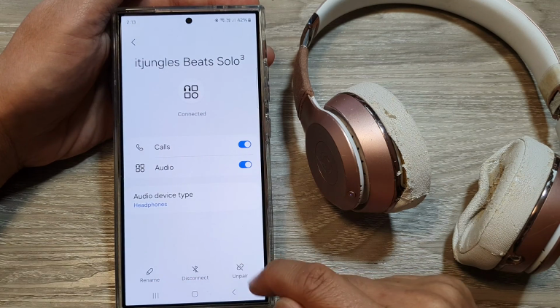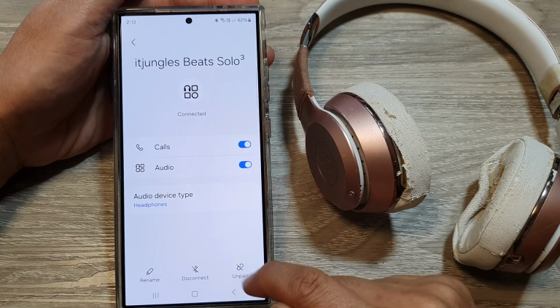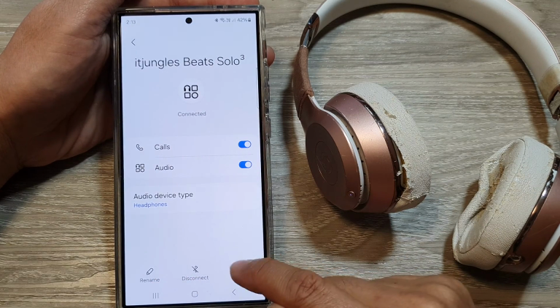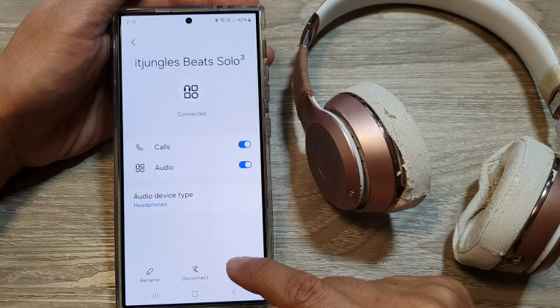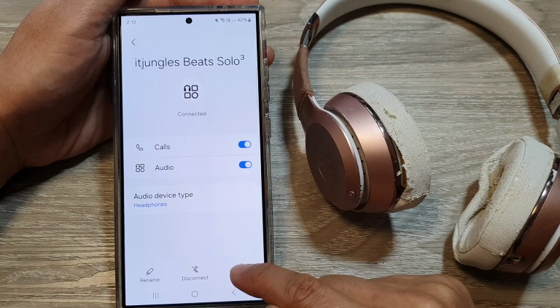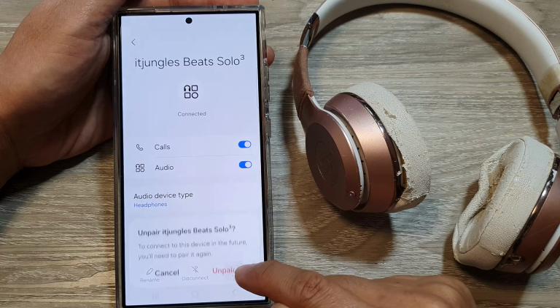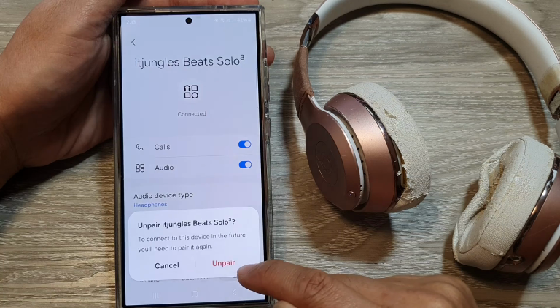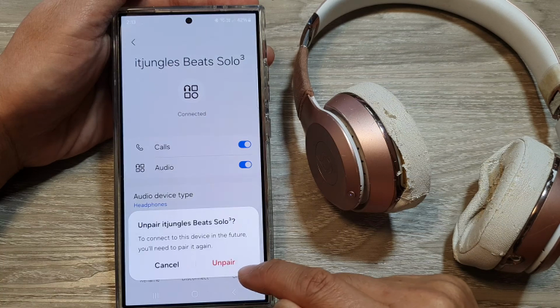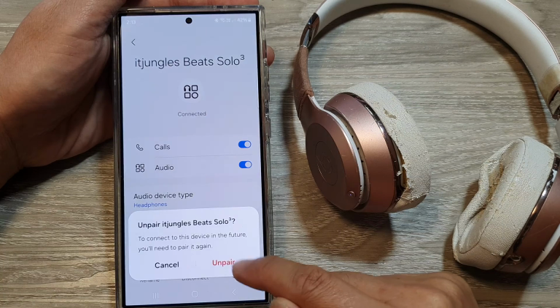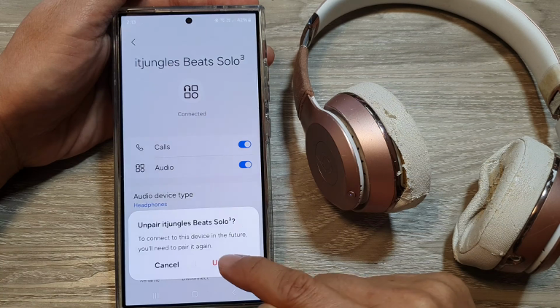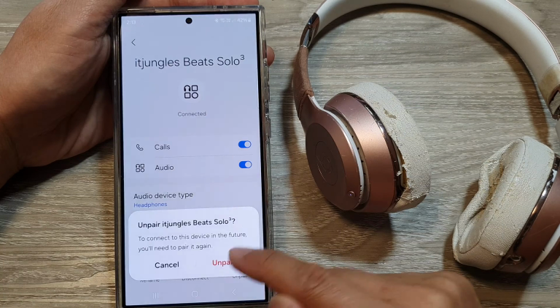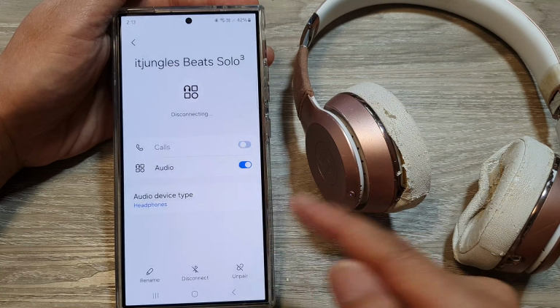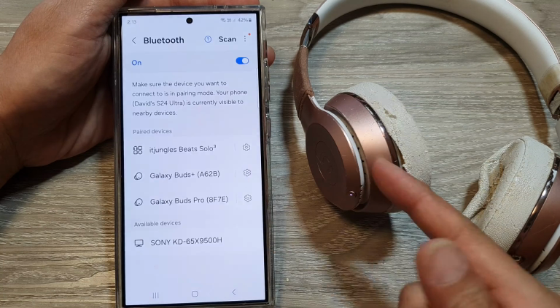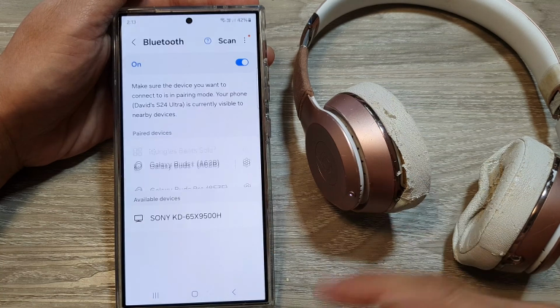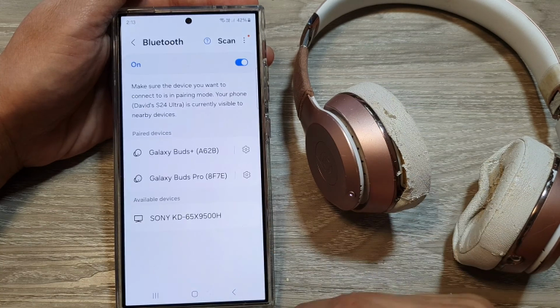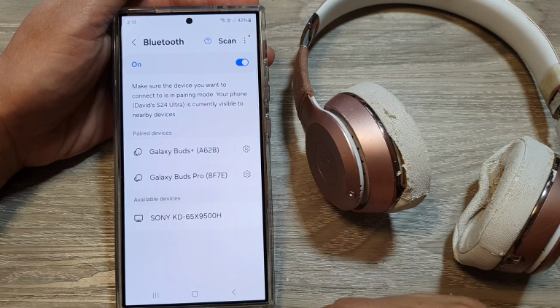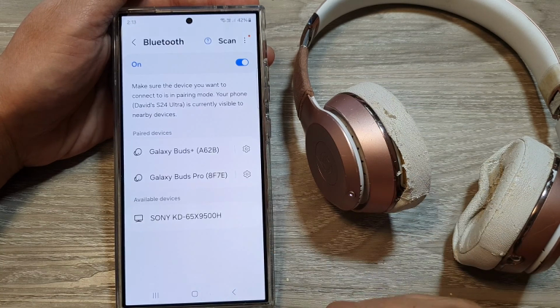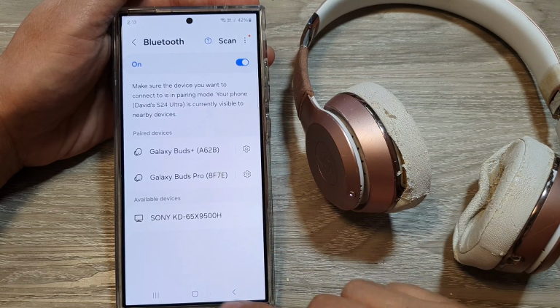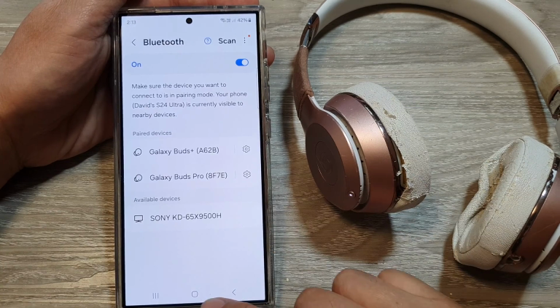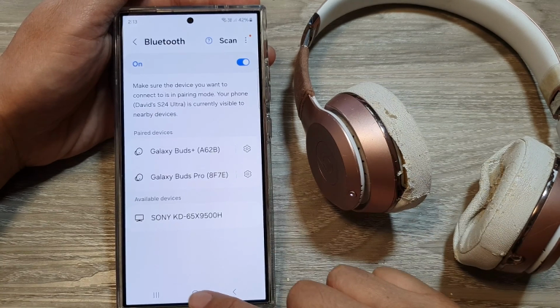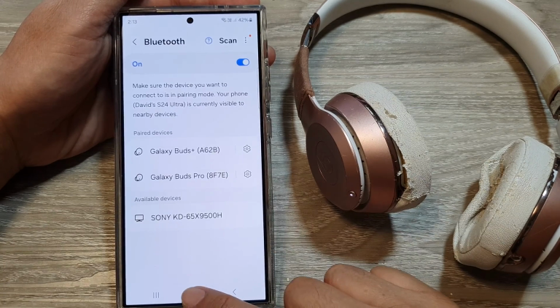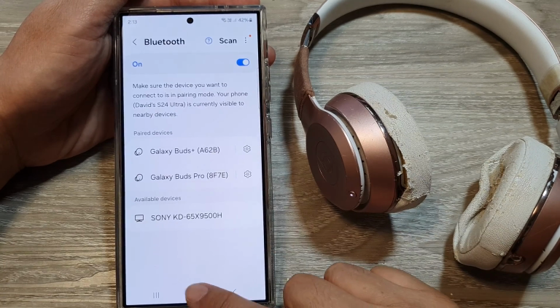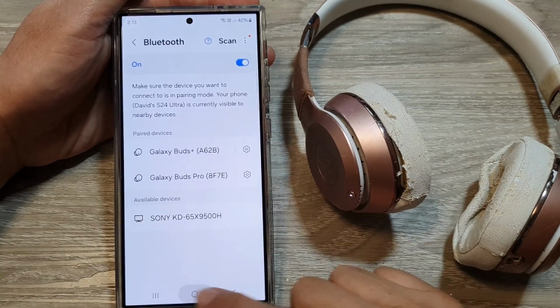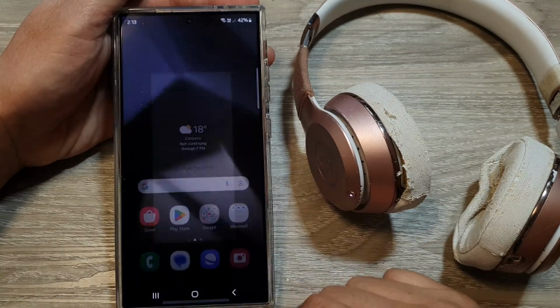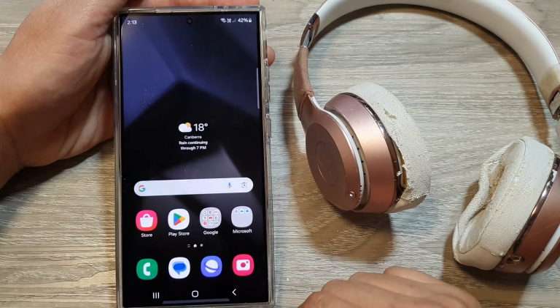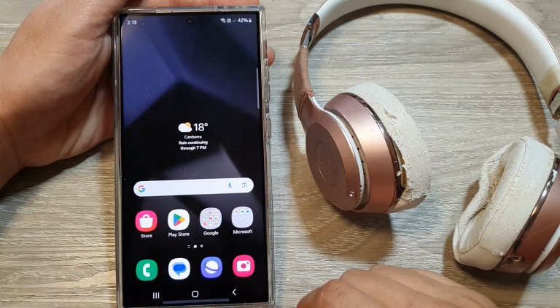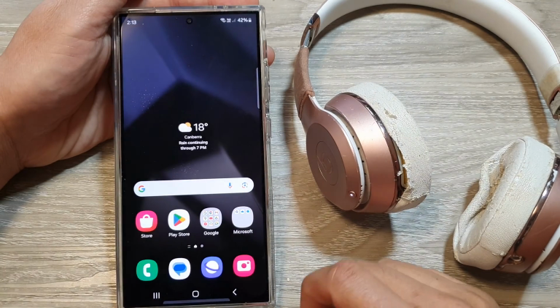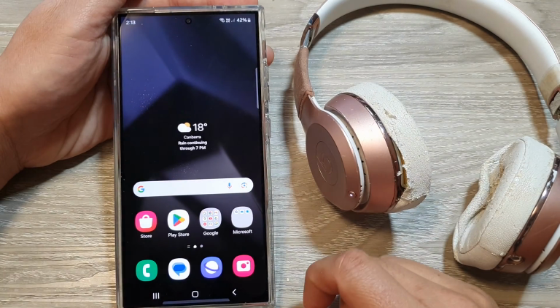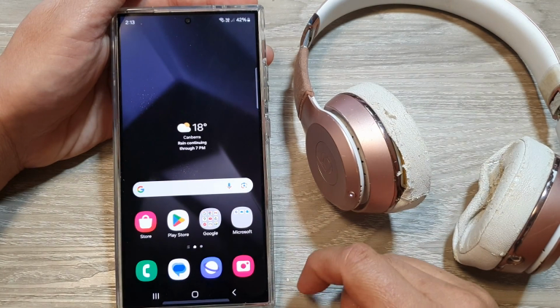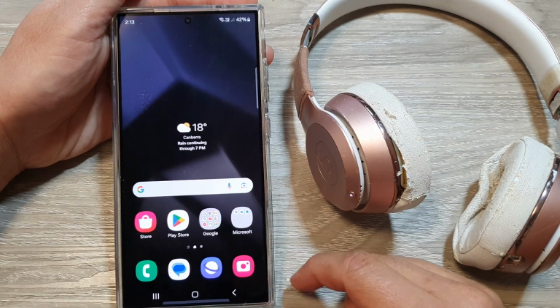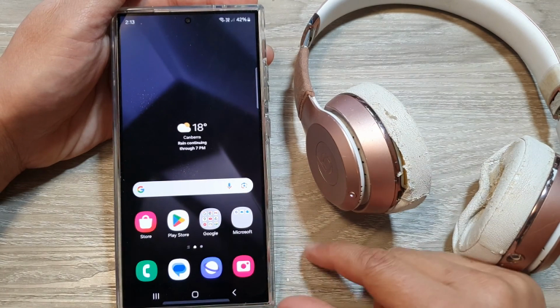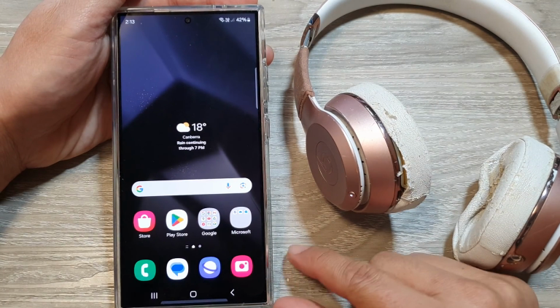Tap on unpair and it will unpair the headphone. And that's it — quite straightforward.